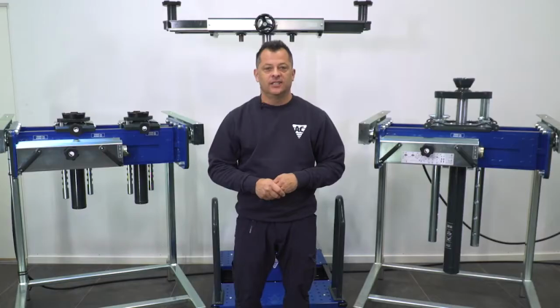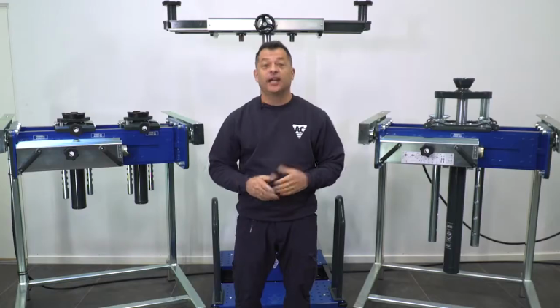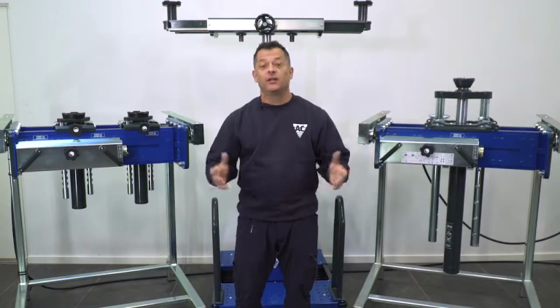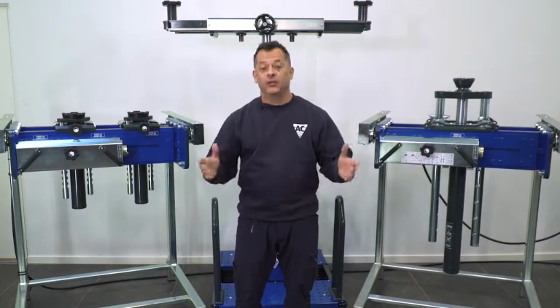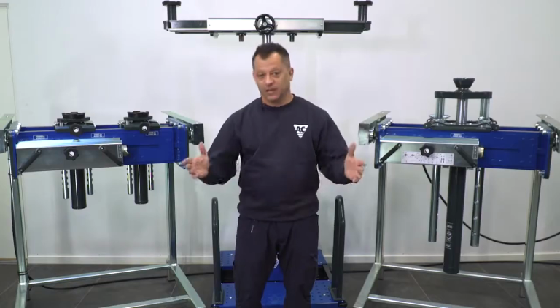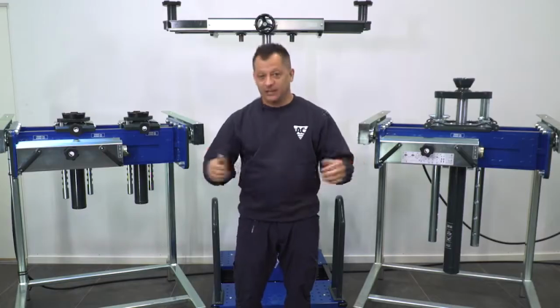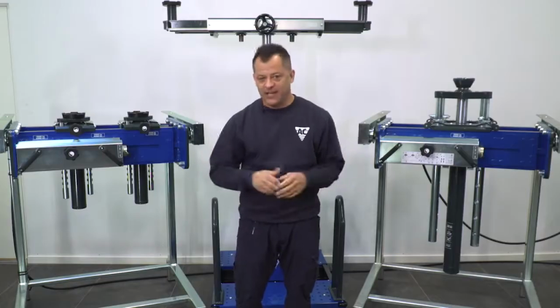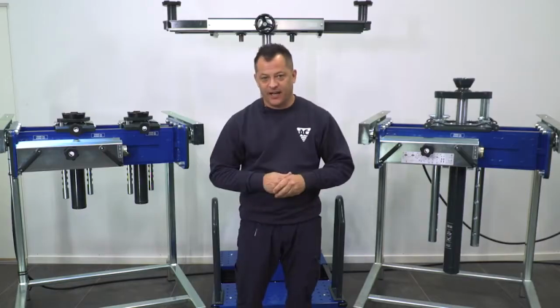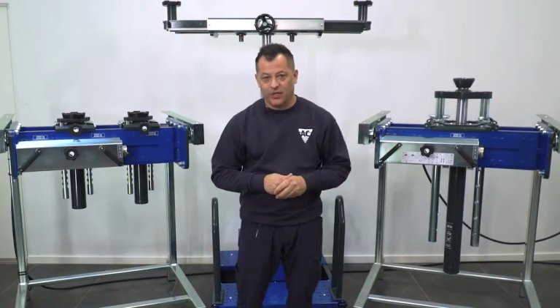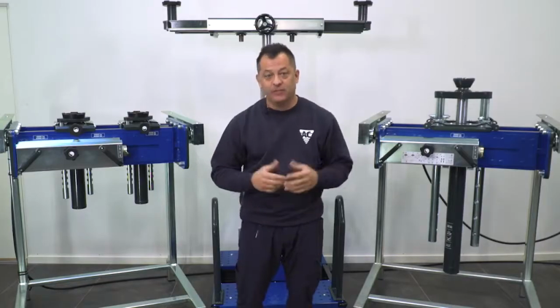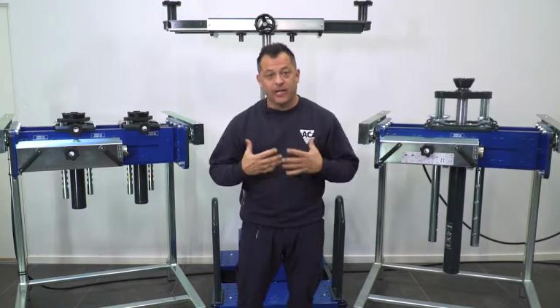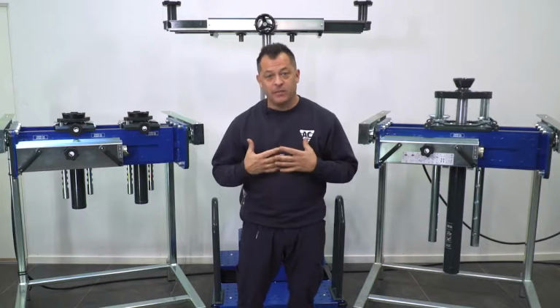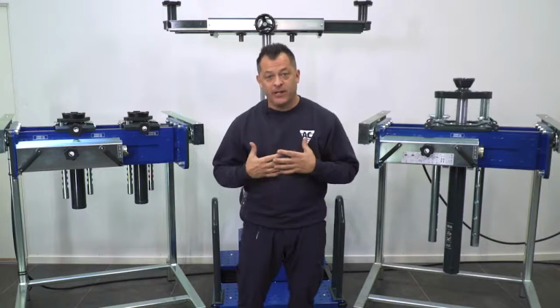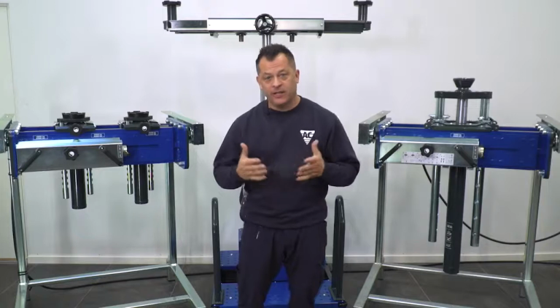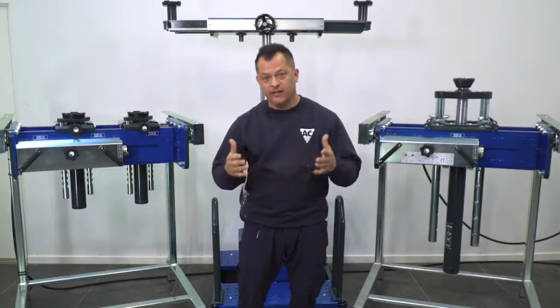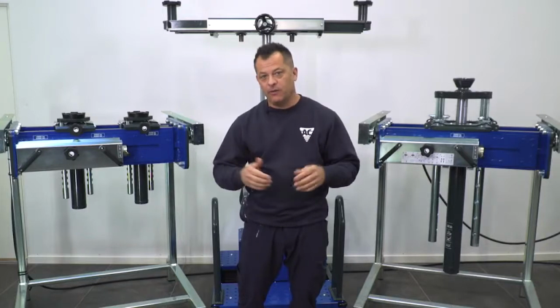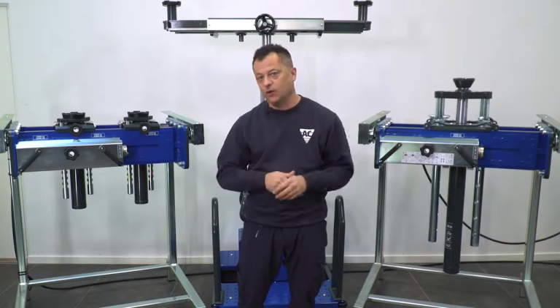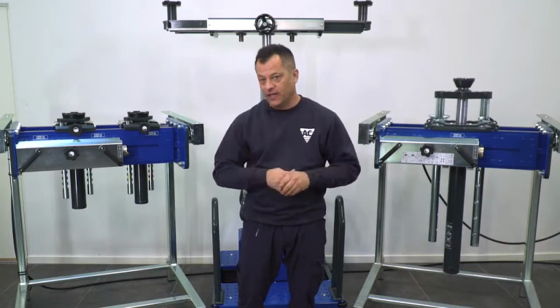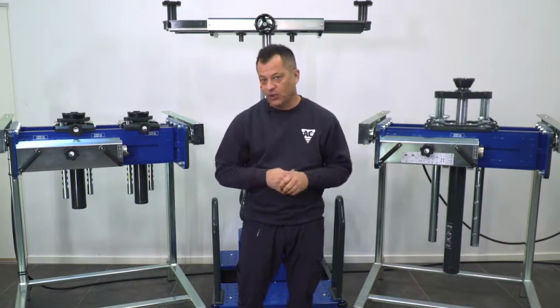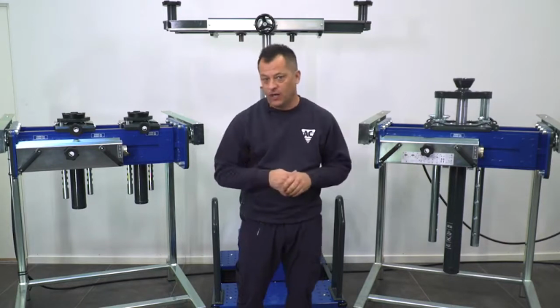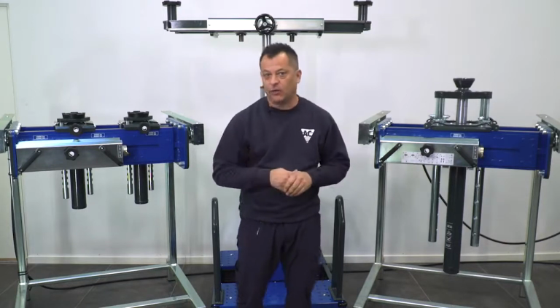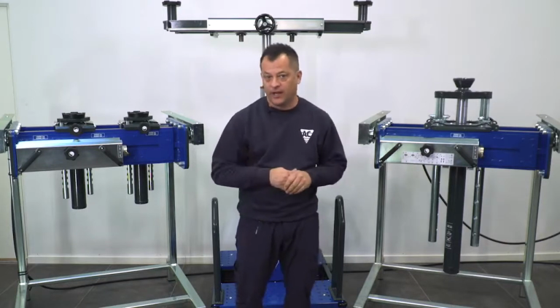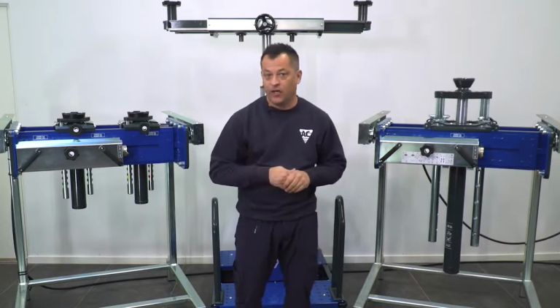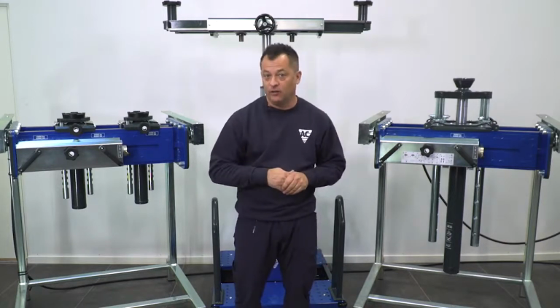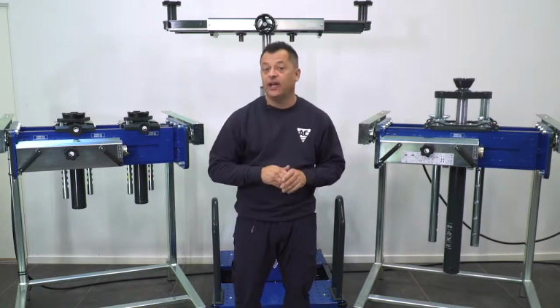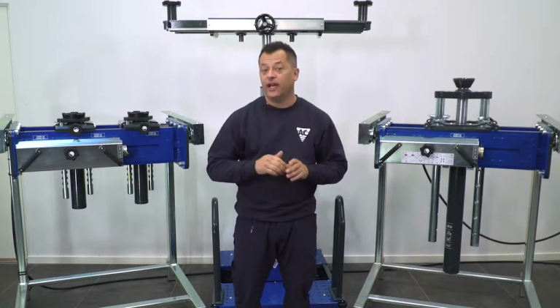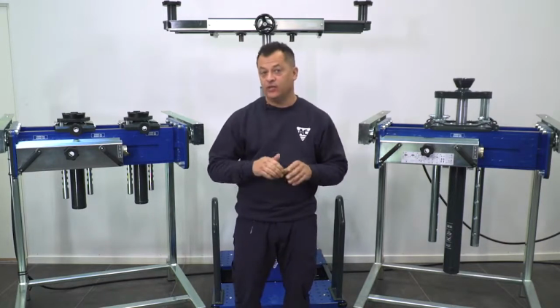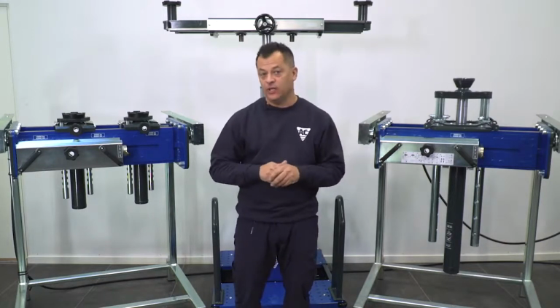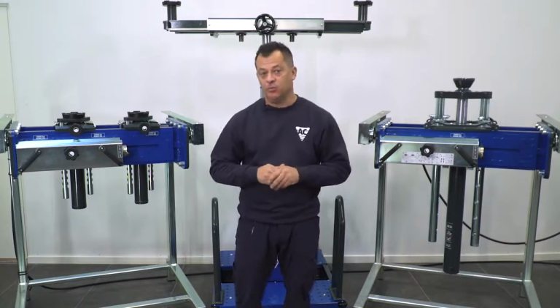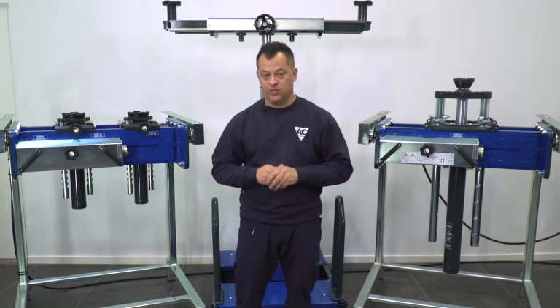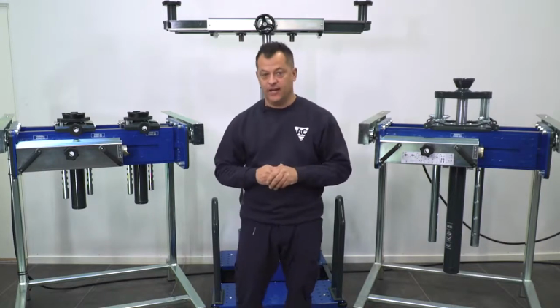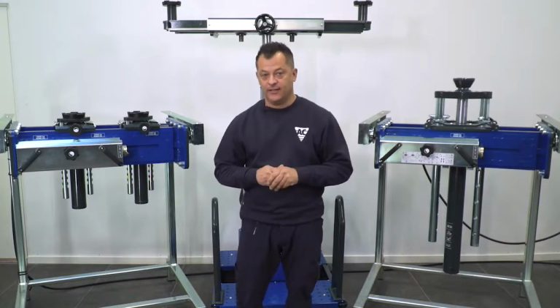Hello and welcome to AC Hydraulic. My name is Patrick and today we're going to take a look at our line of heavy-duty pit jacks.